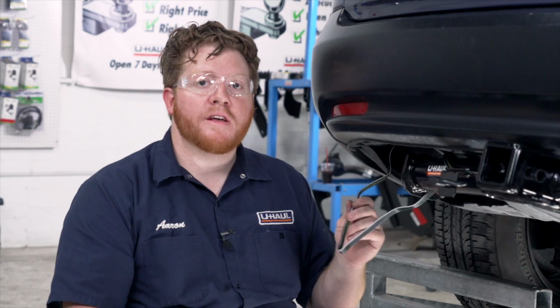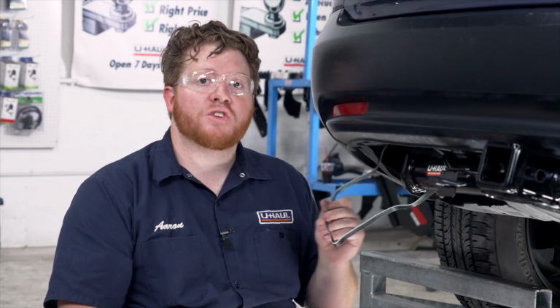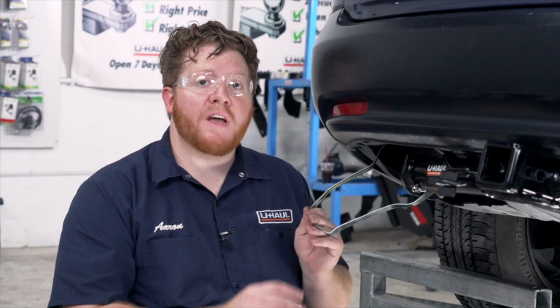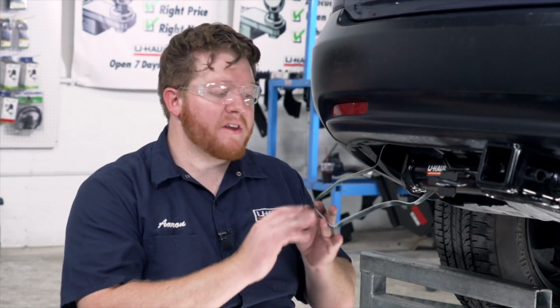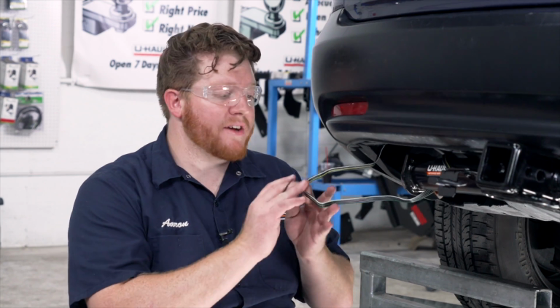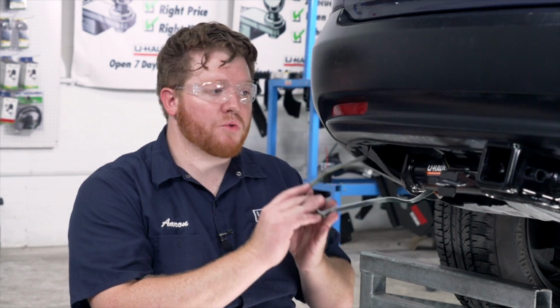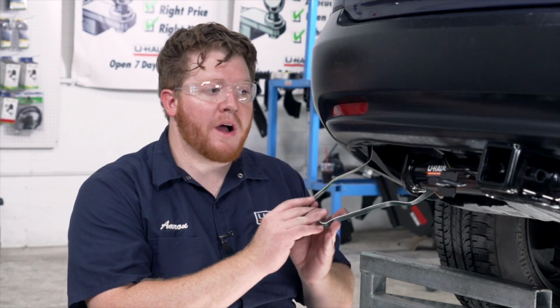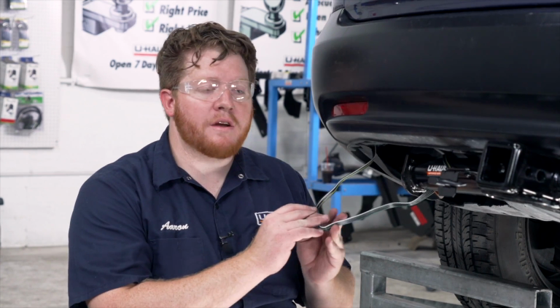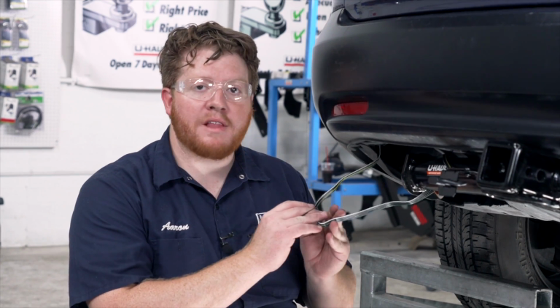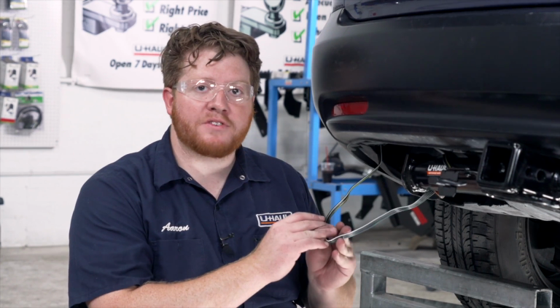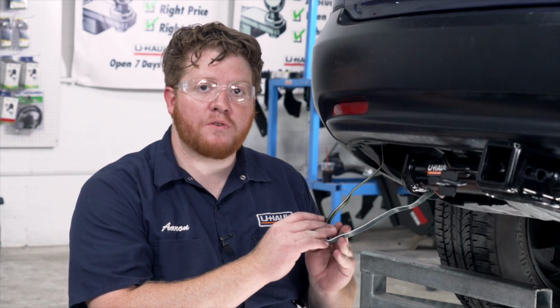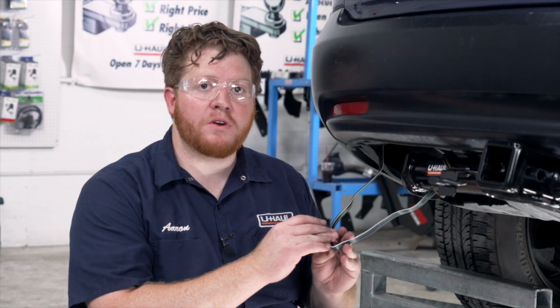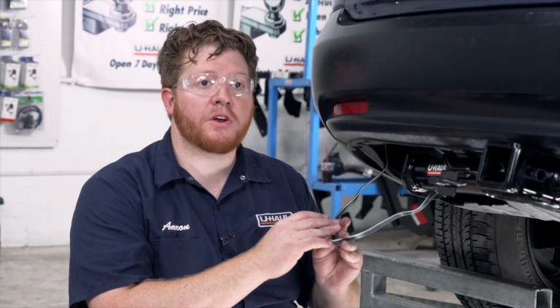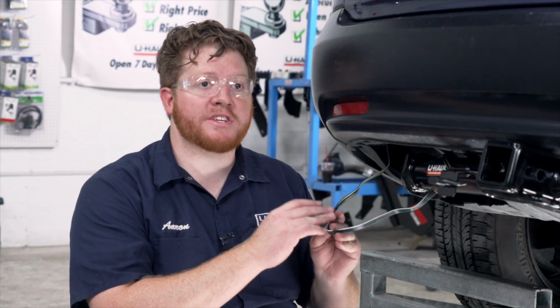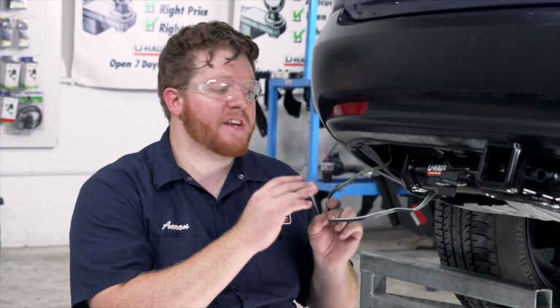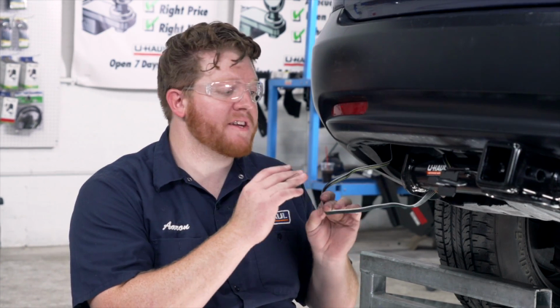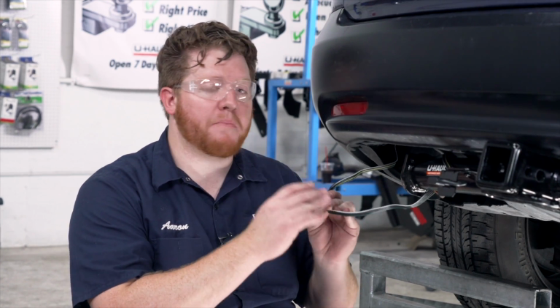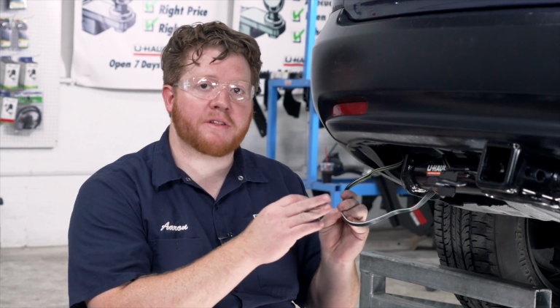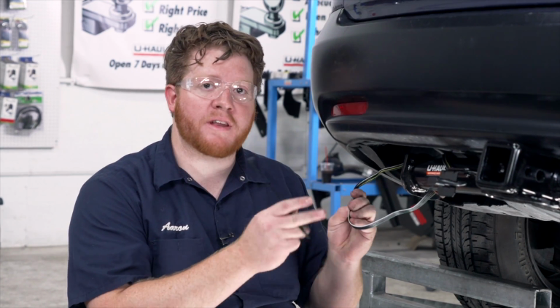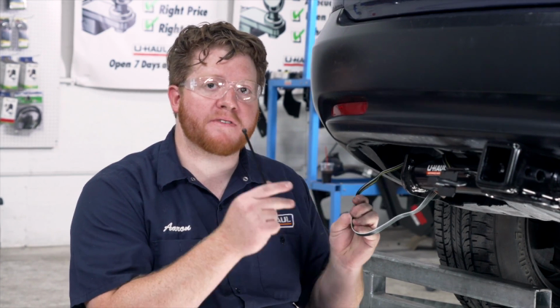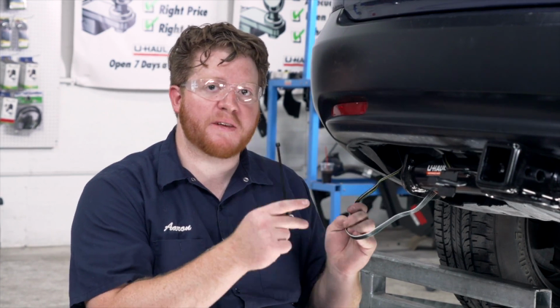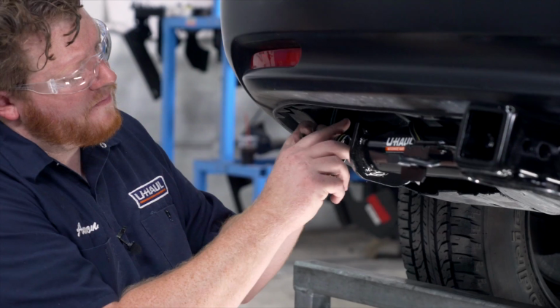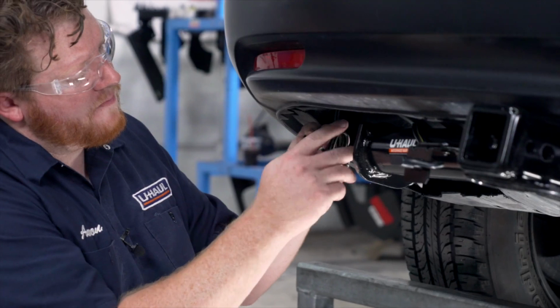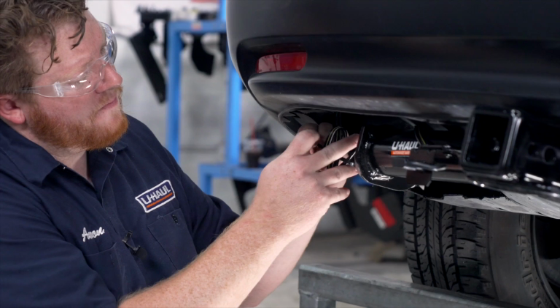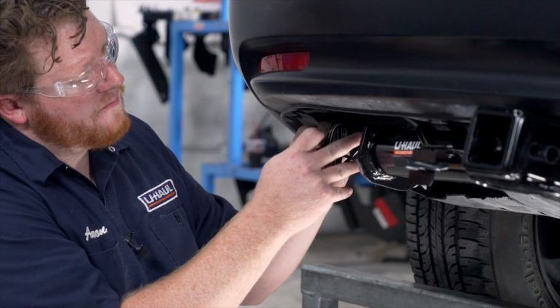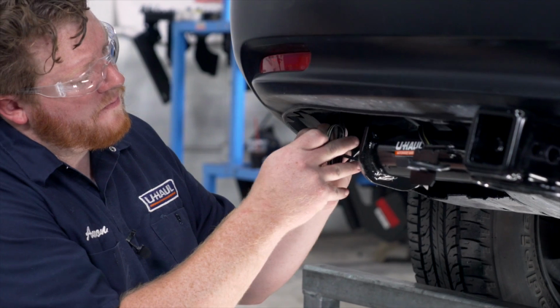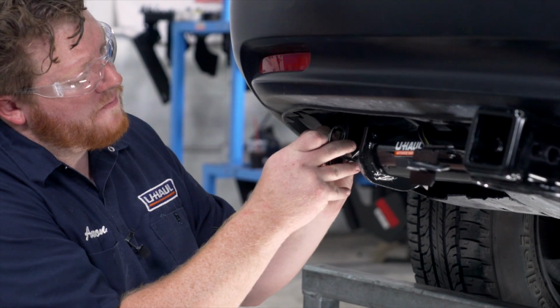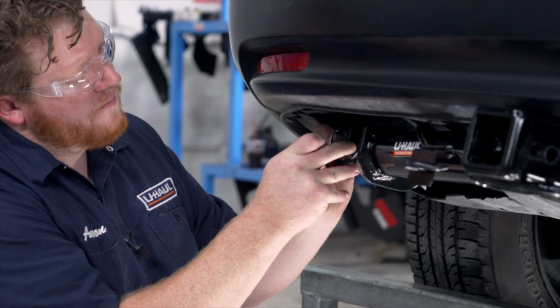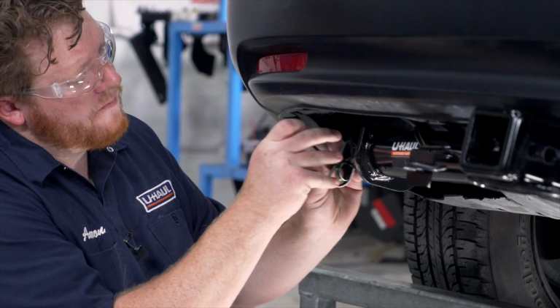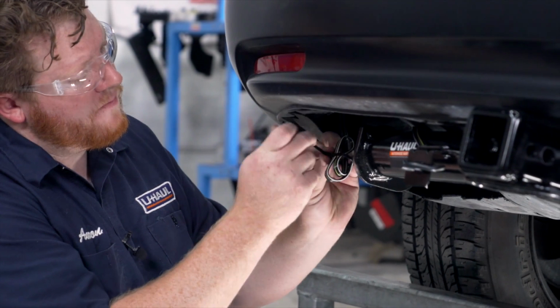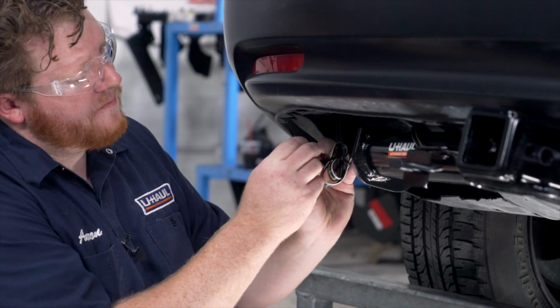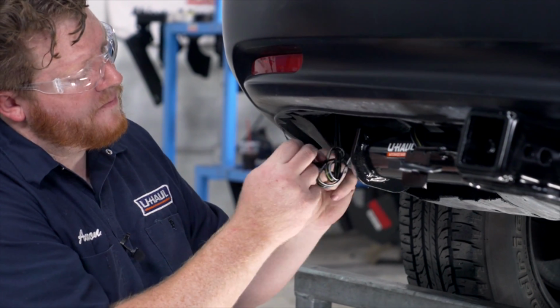If you have any extra wire left over, you're just going to need to bundle it up and zip tie it behind your bumper to keep it out of the way.